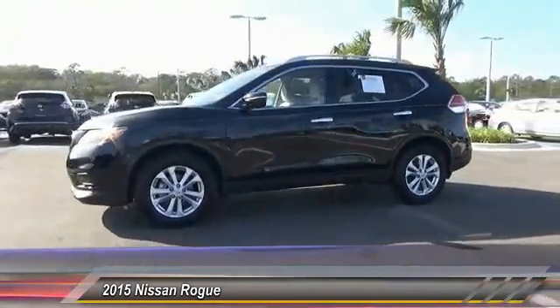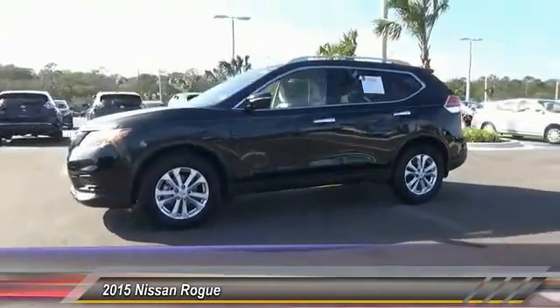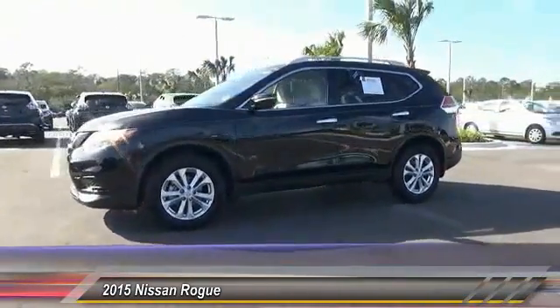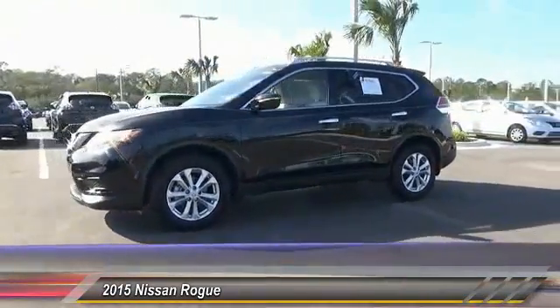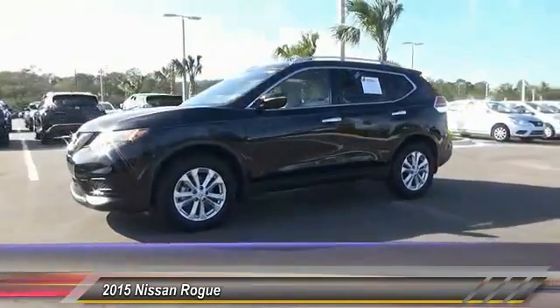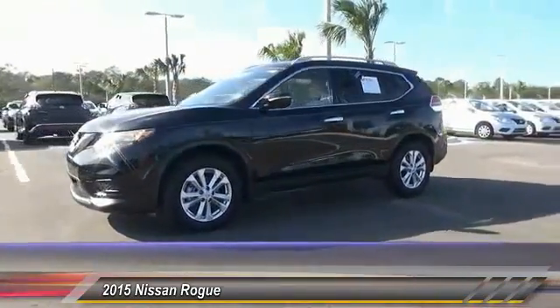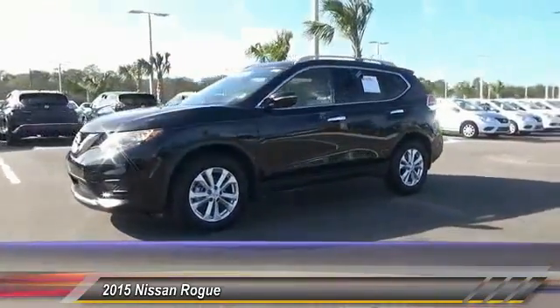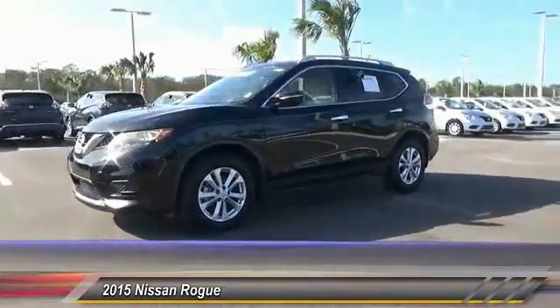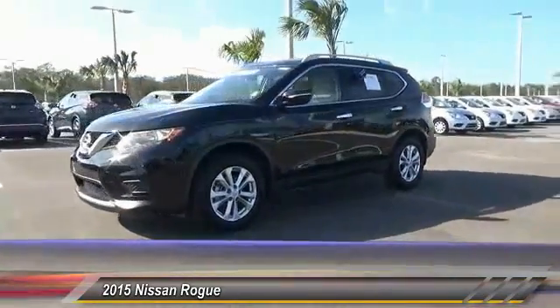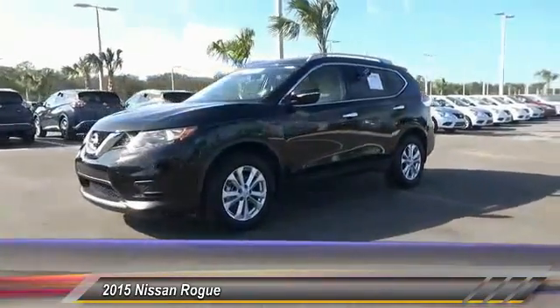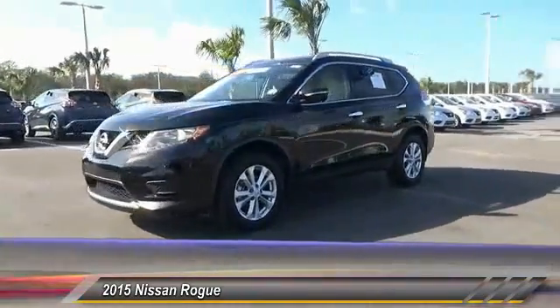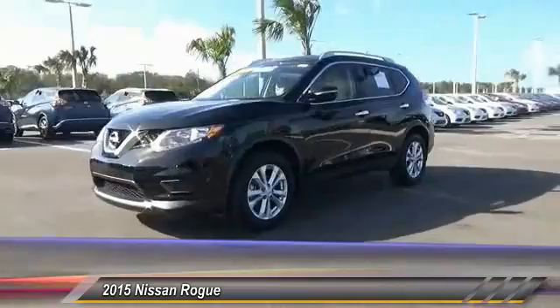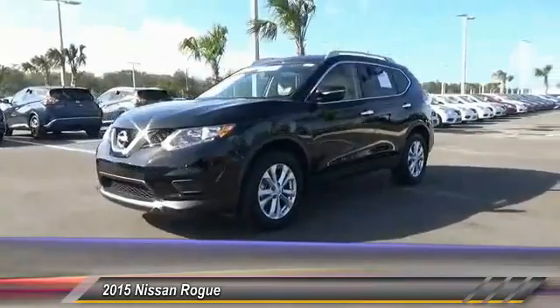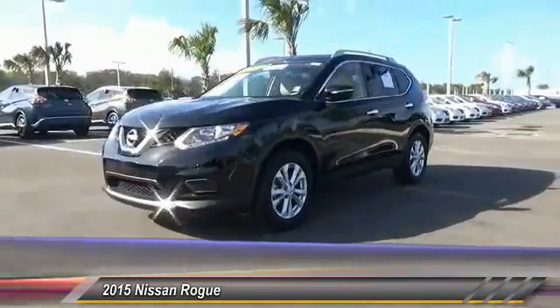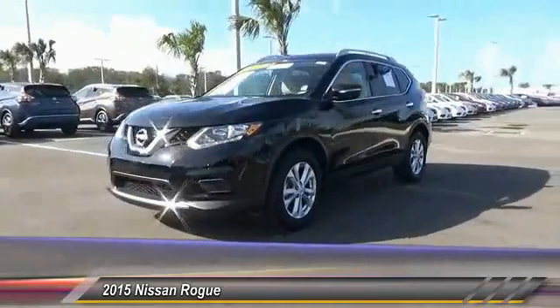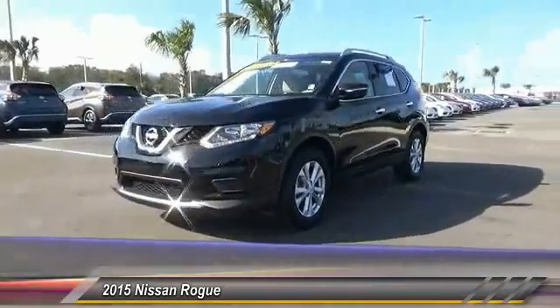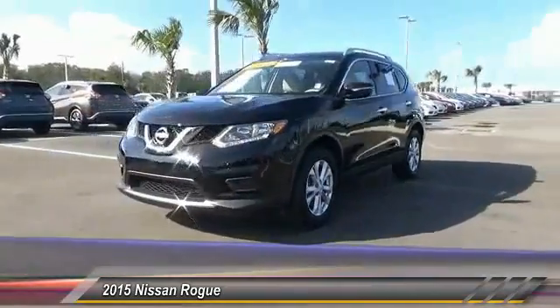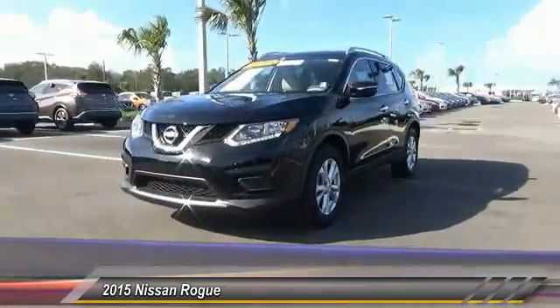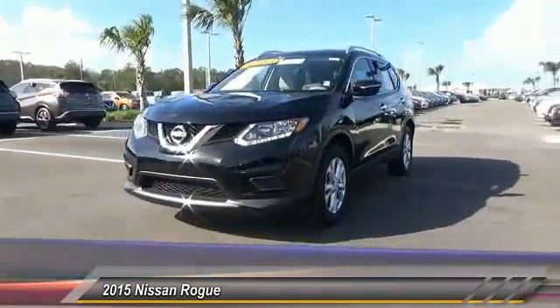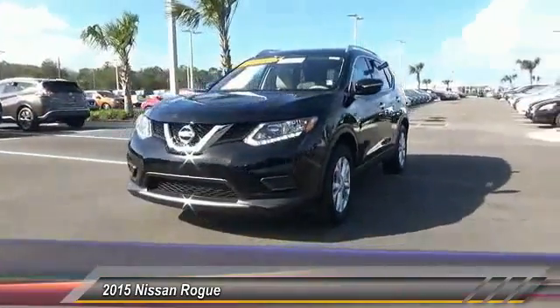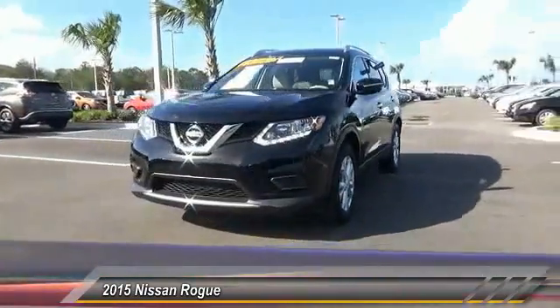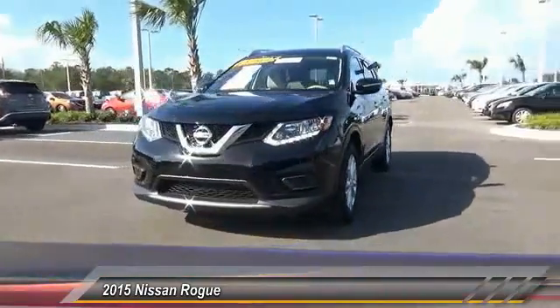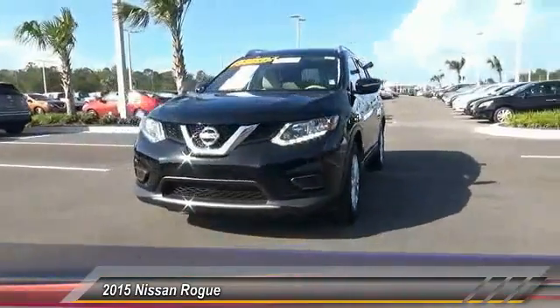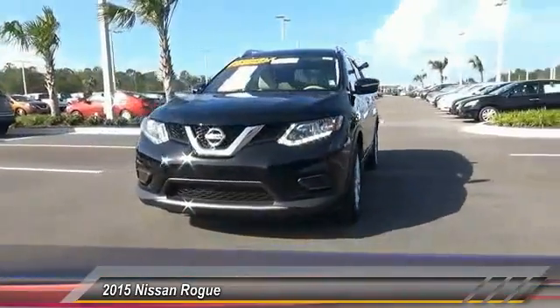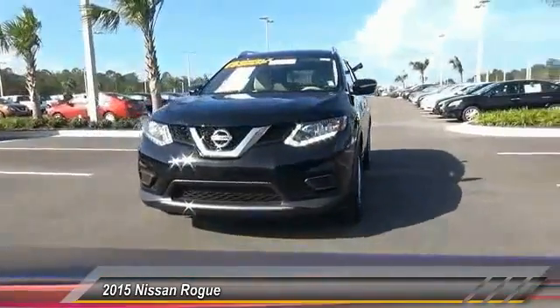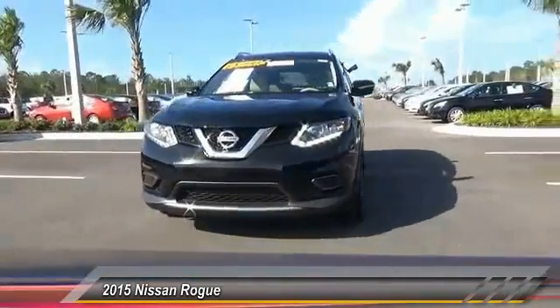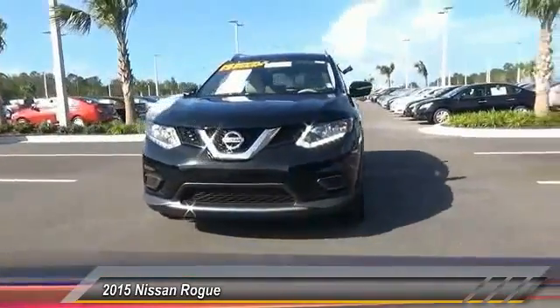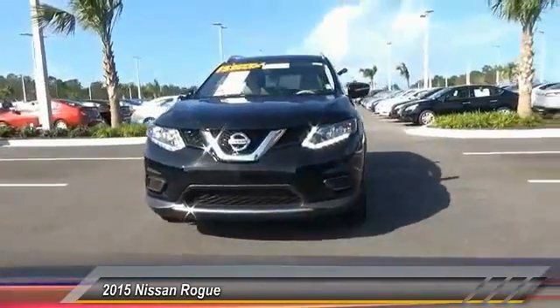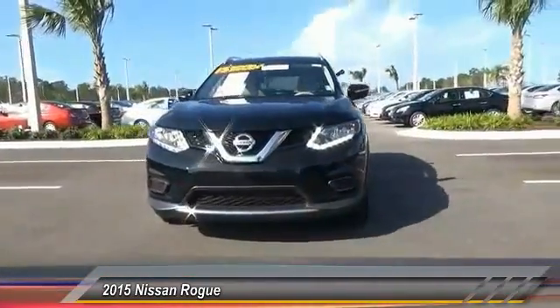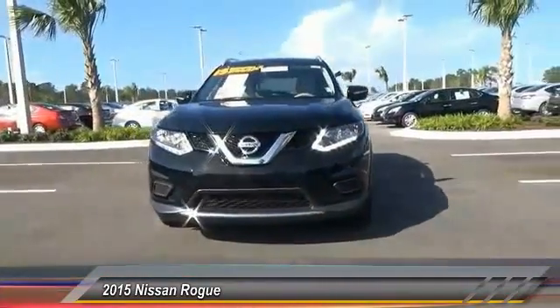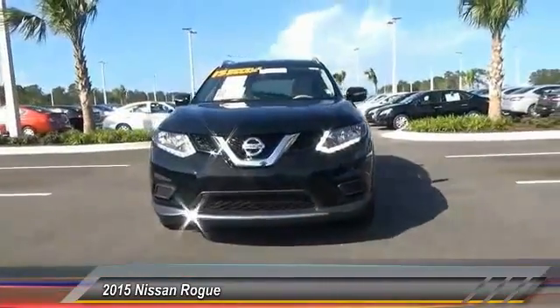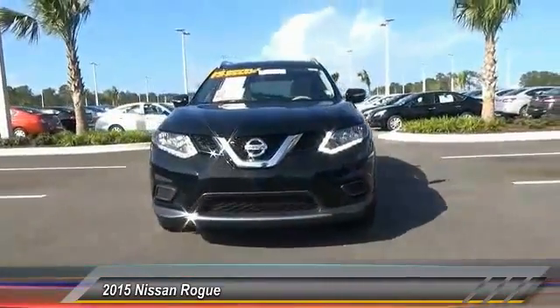This vehicle has less than 6,000 miles. Here are some of this vehicle's great options: keyless entry,